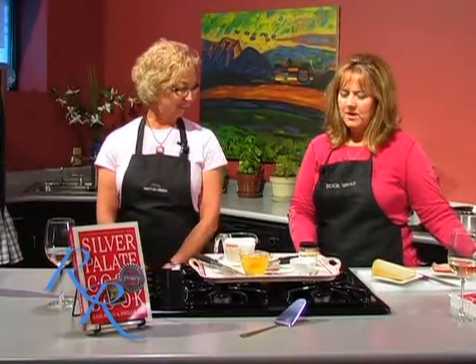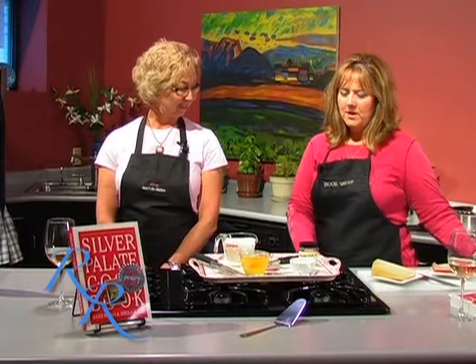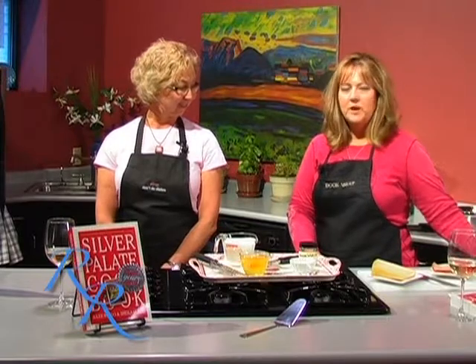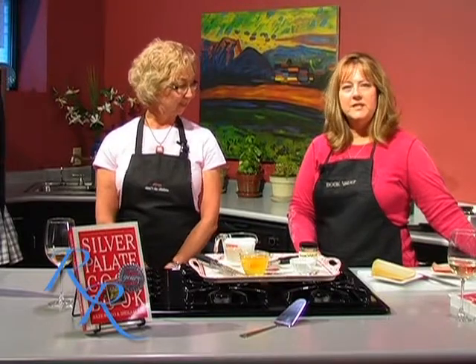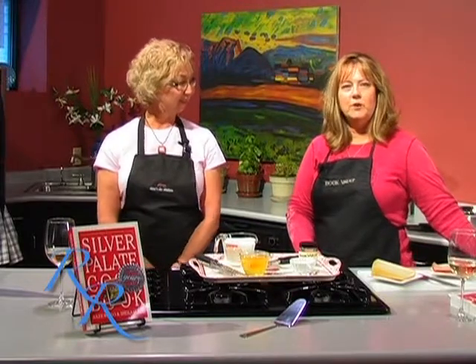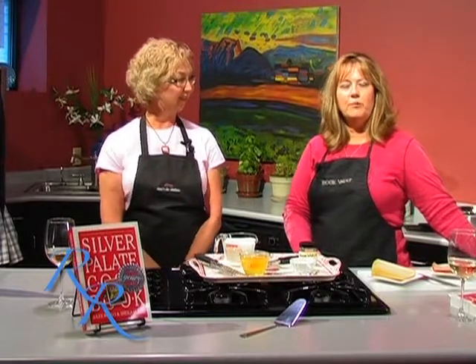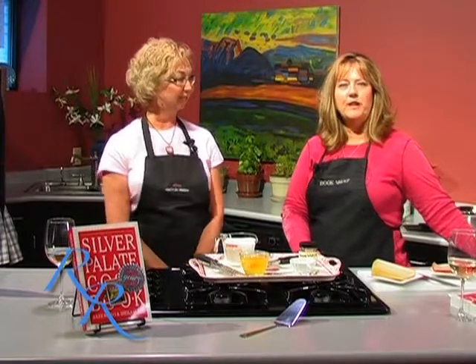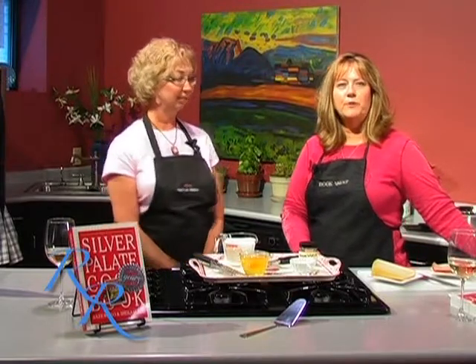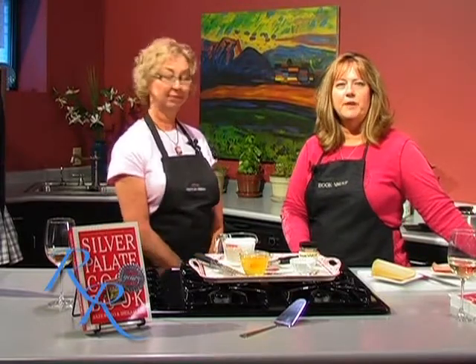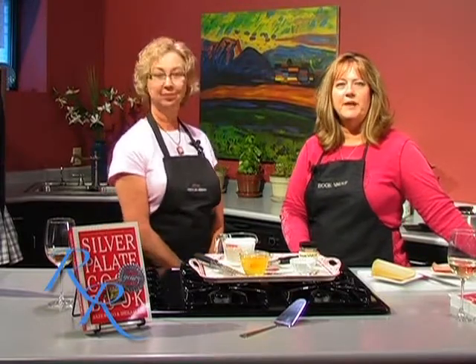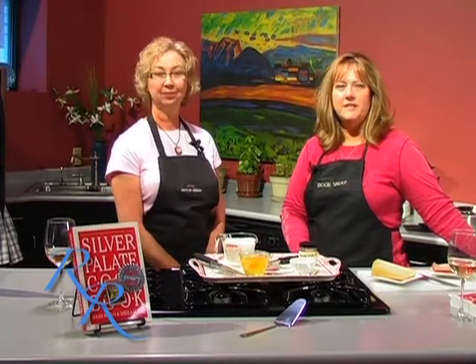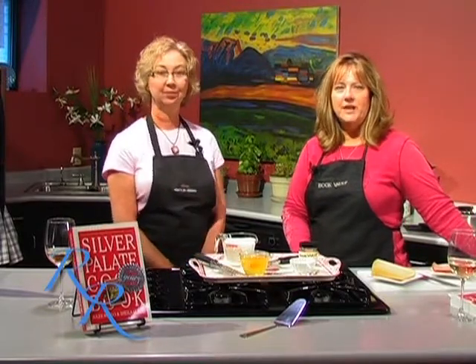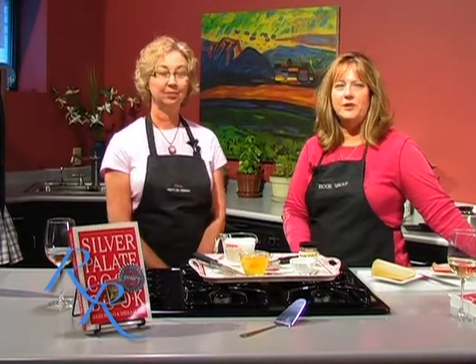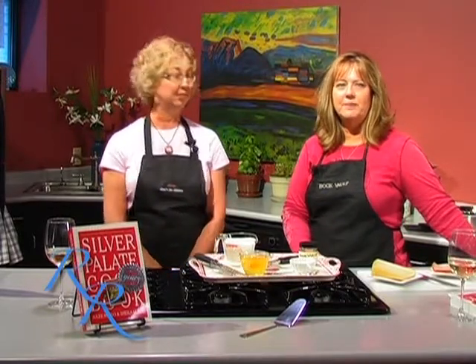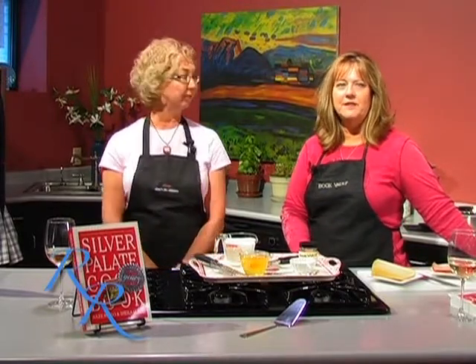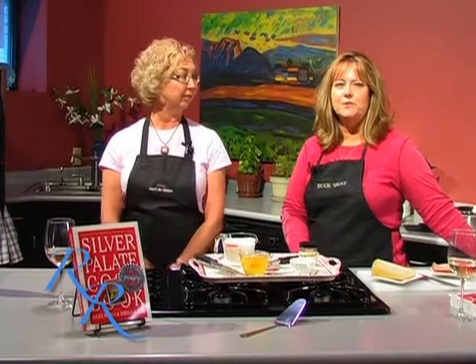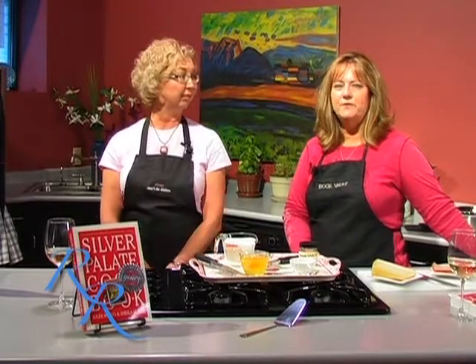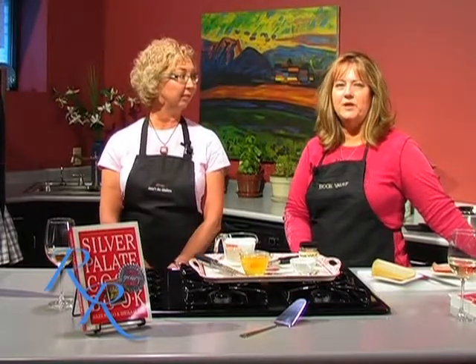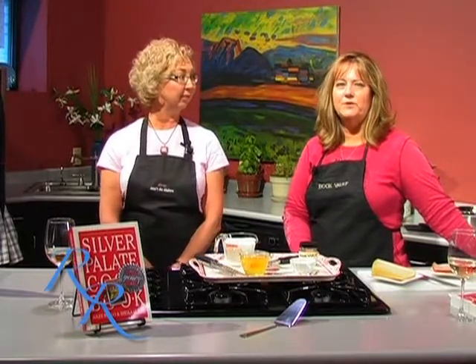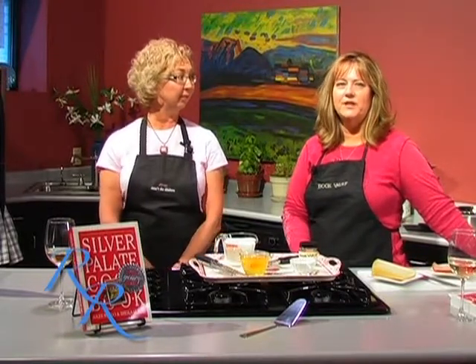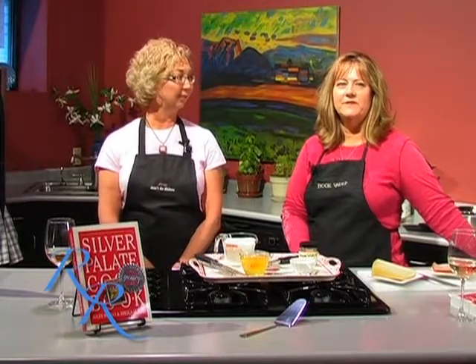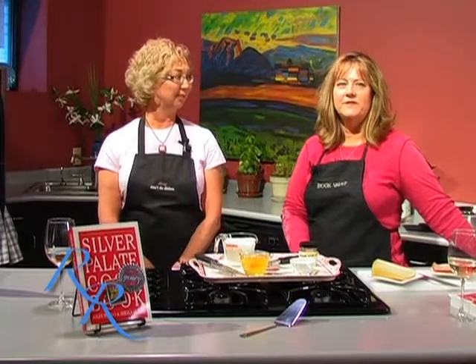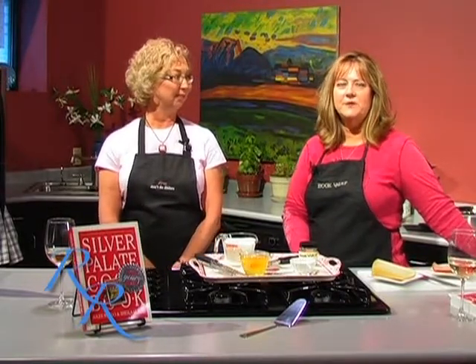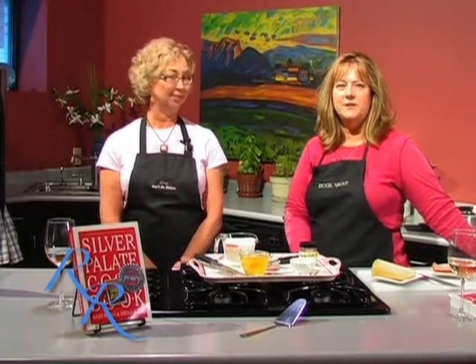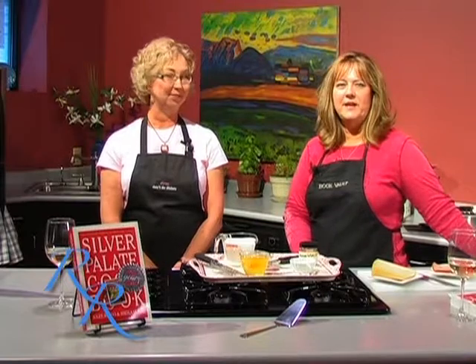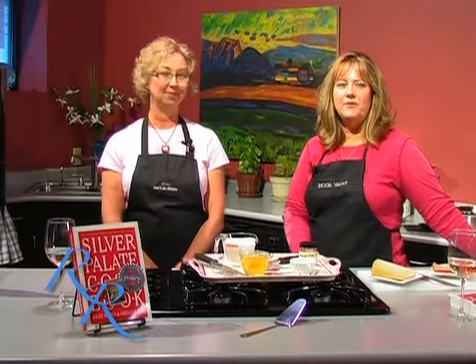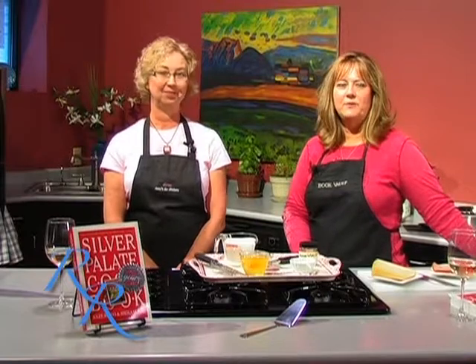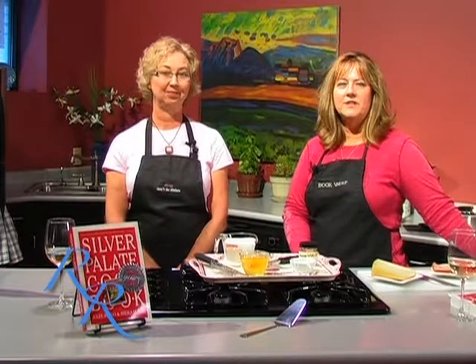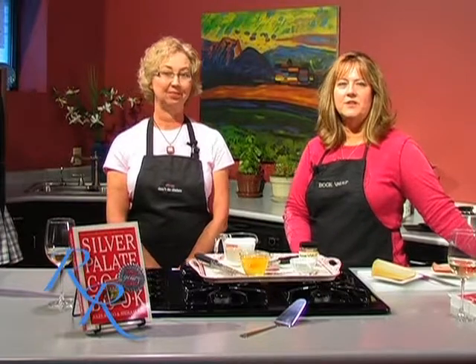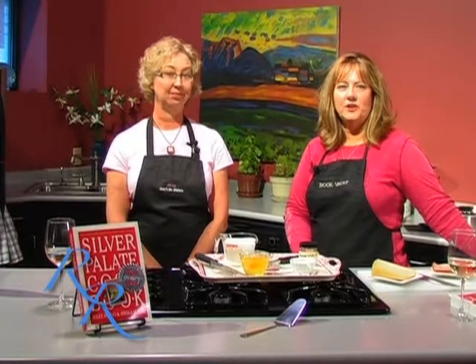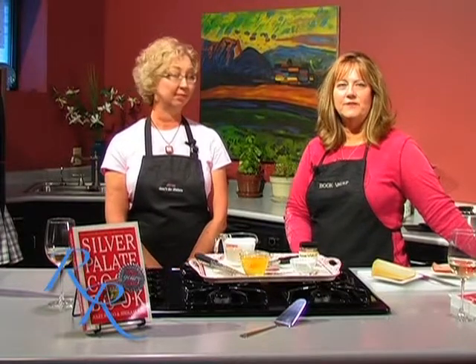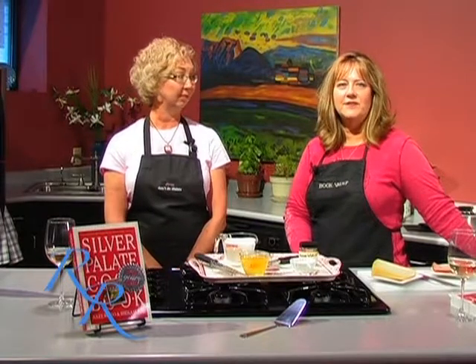We're going to take a quick break, and when we come back, Terri and I are going to make this wonderful quiche for you. So we'll see you back here in a few minutes on Cooking at the Vault.